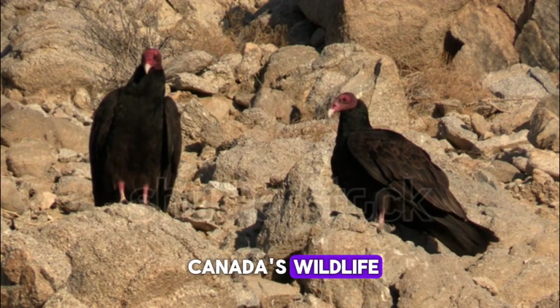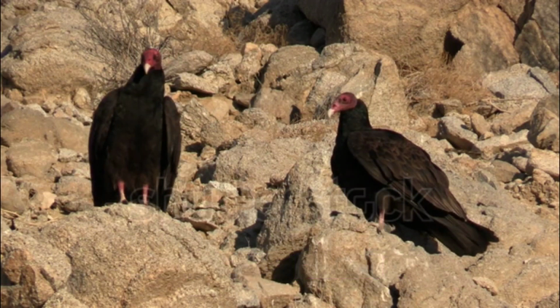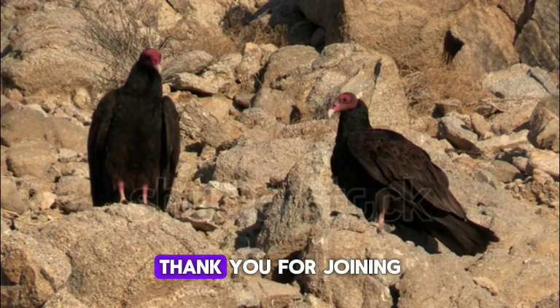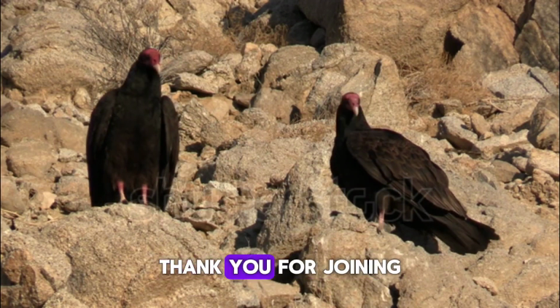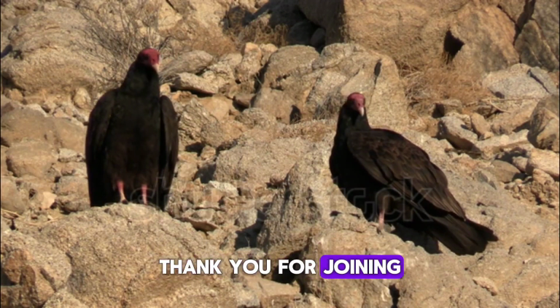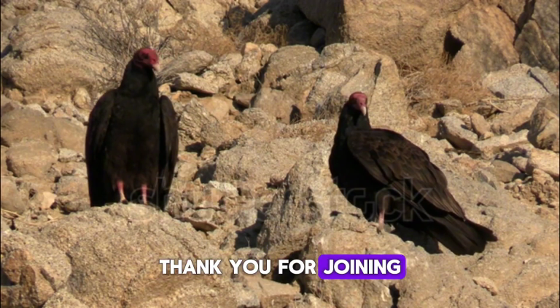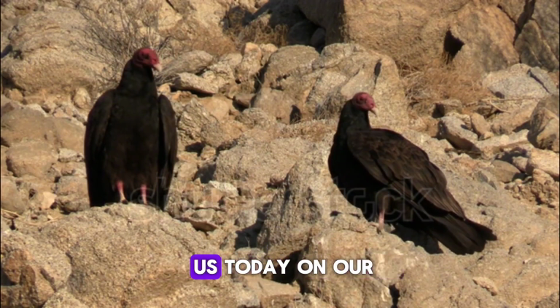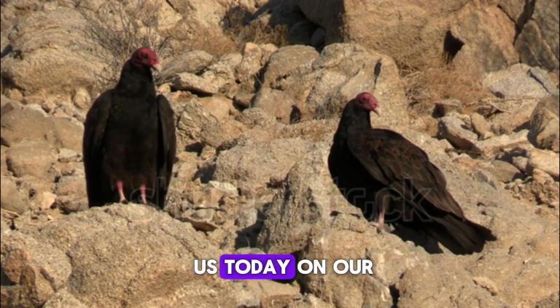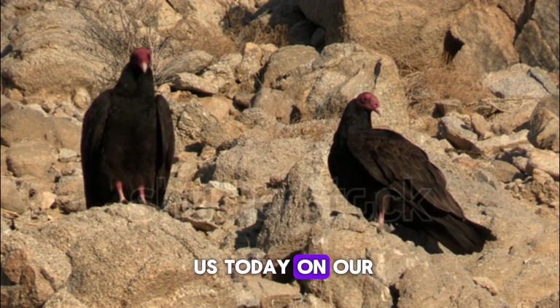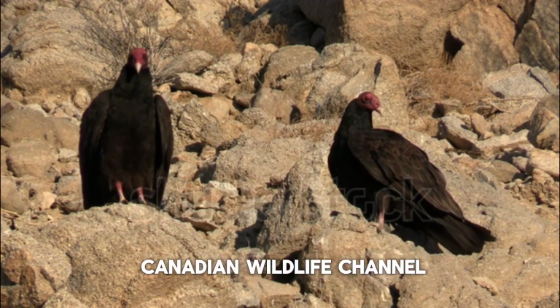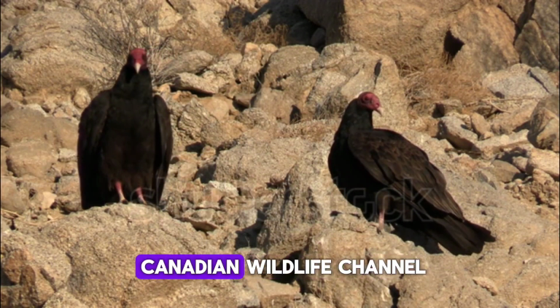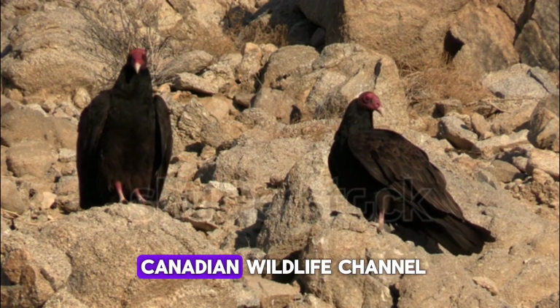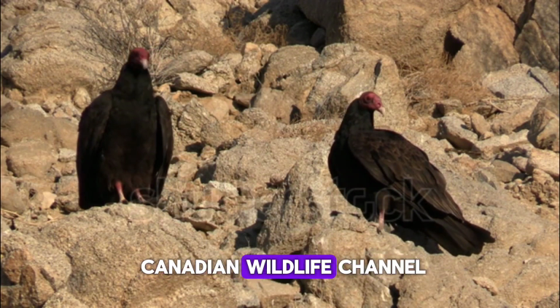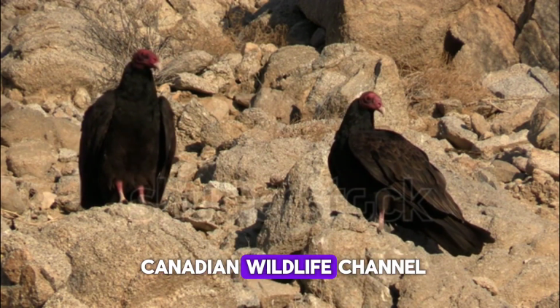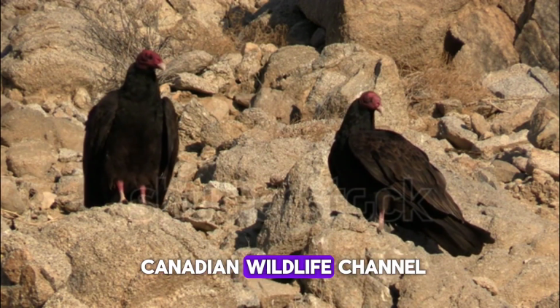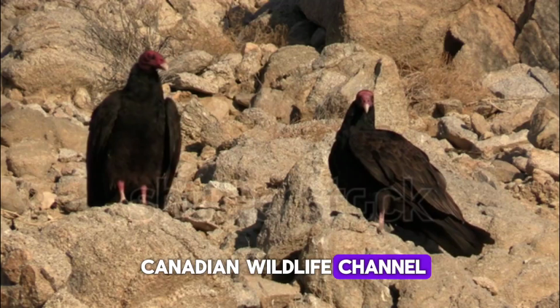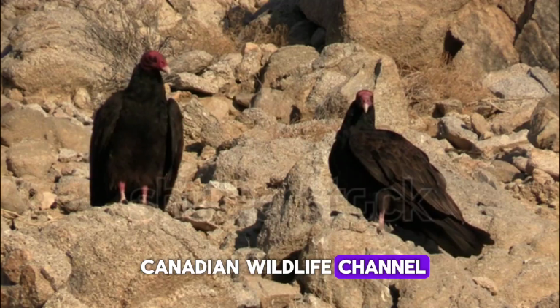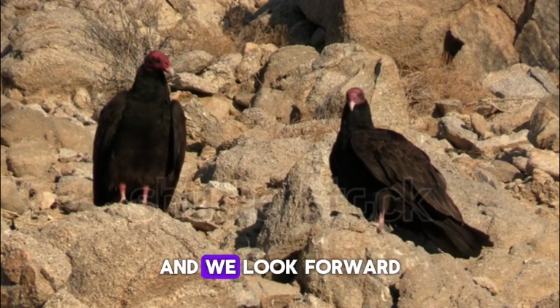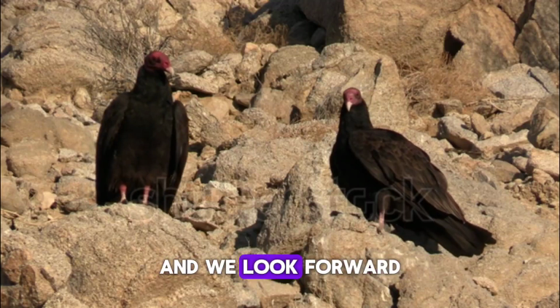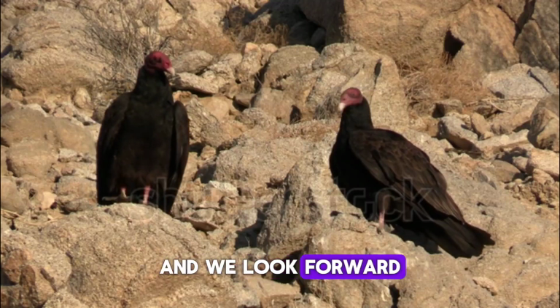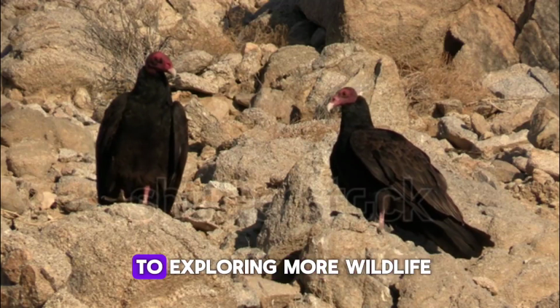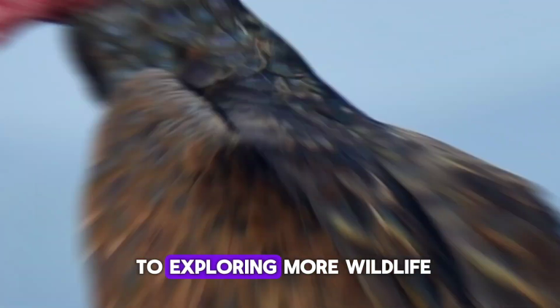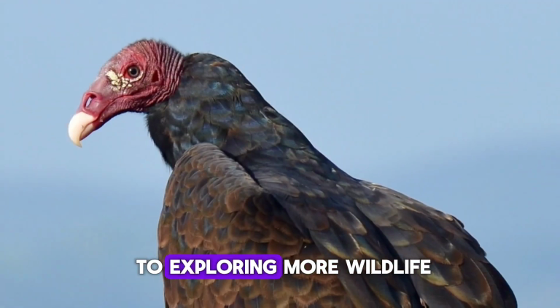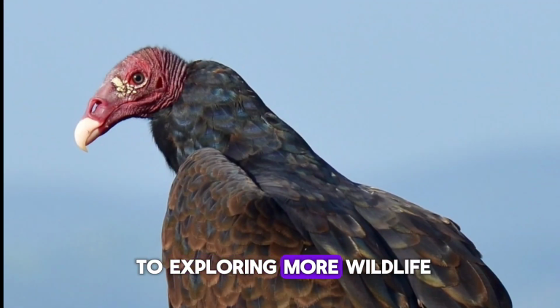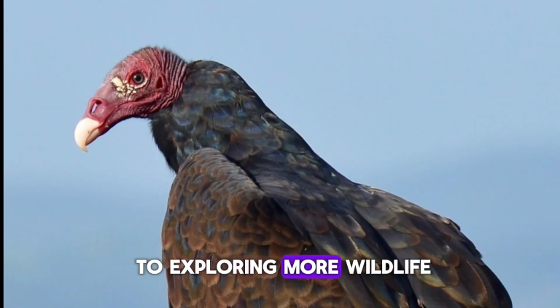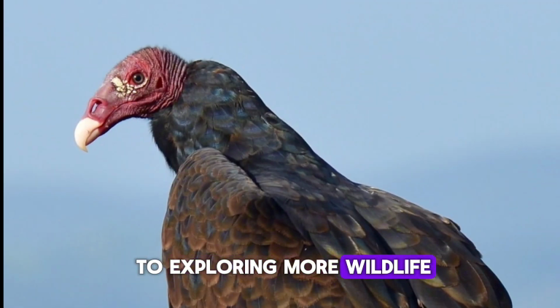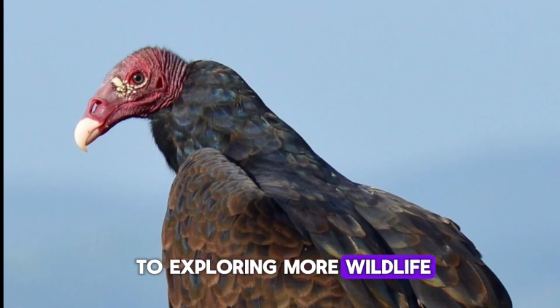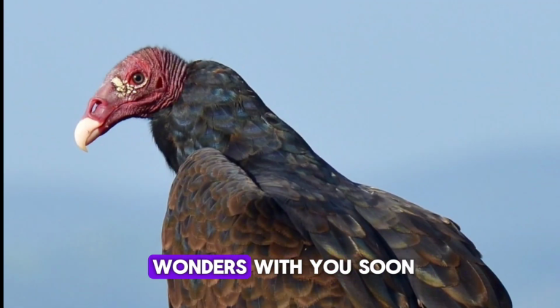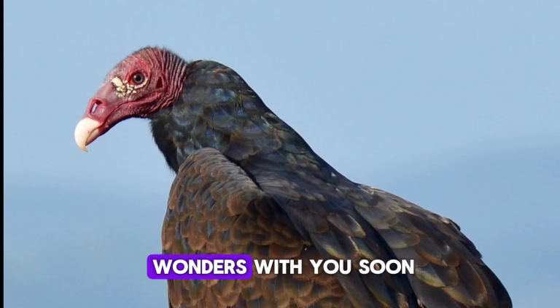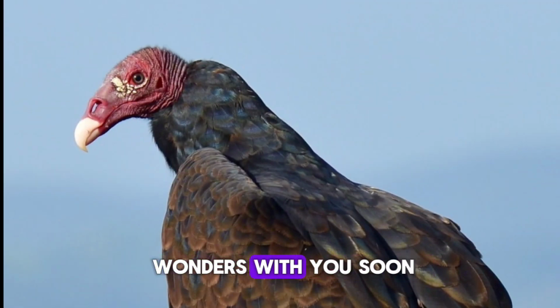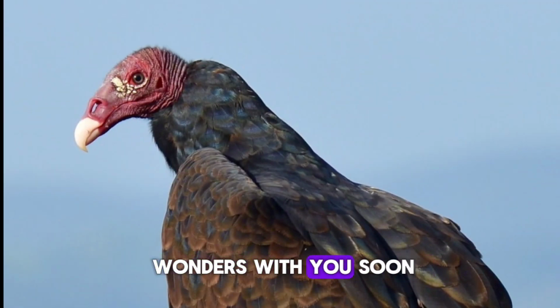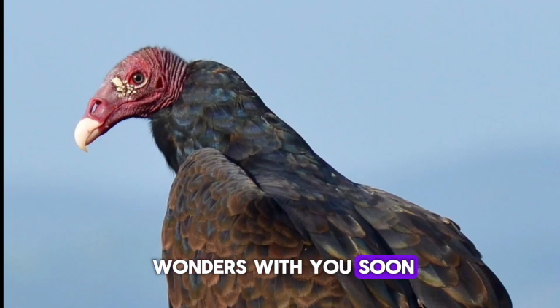Thank you for joining us today on our Canadian Wildlife Channel, and we look forward to exploring more wildlife wonders with you soon.